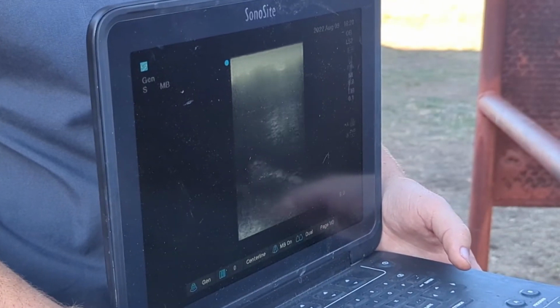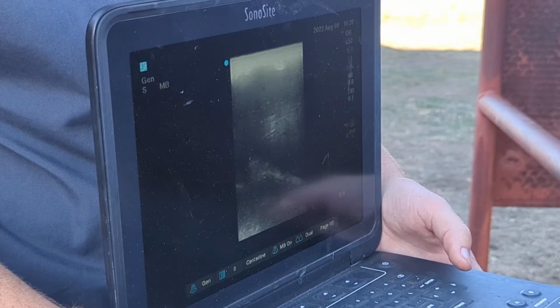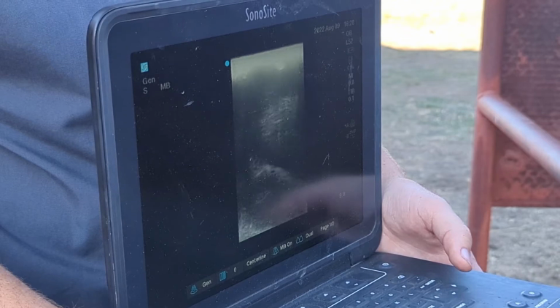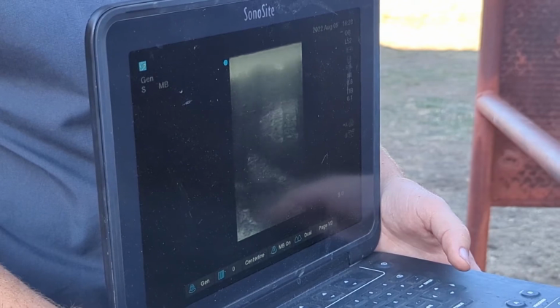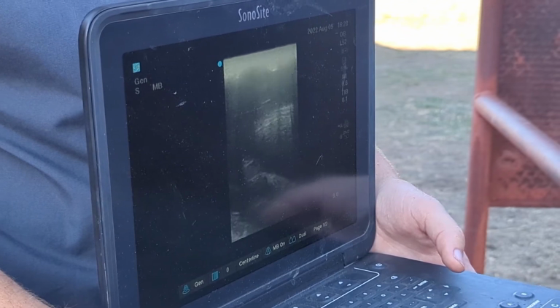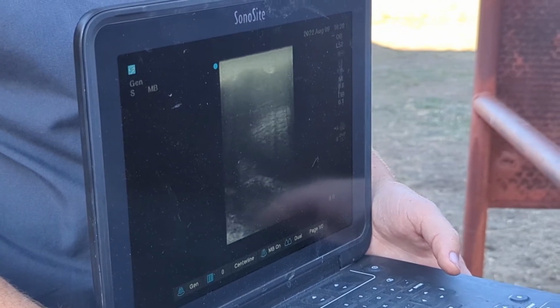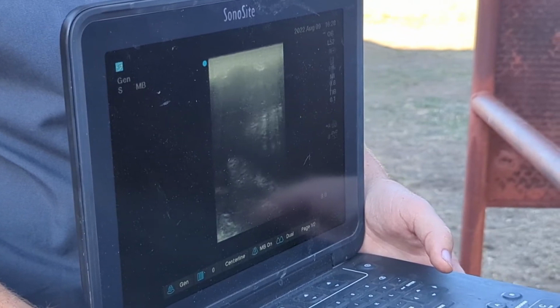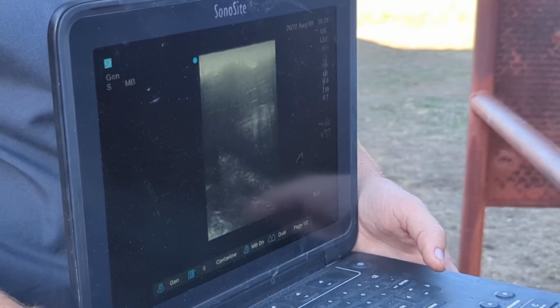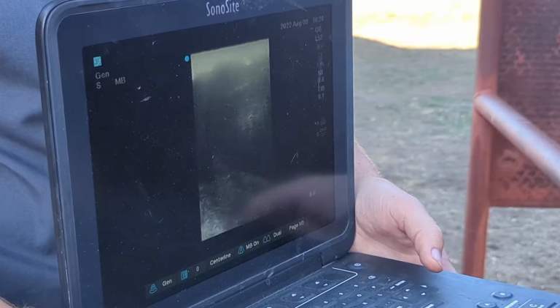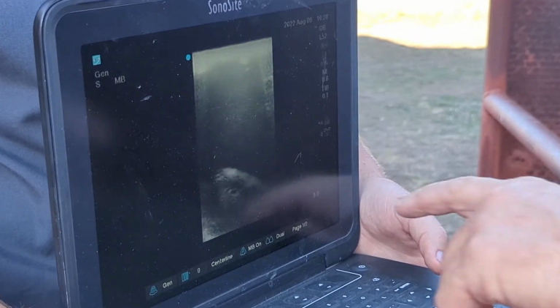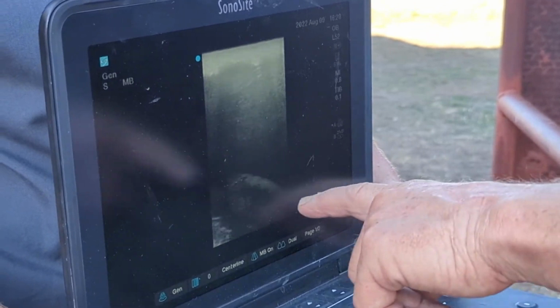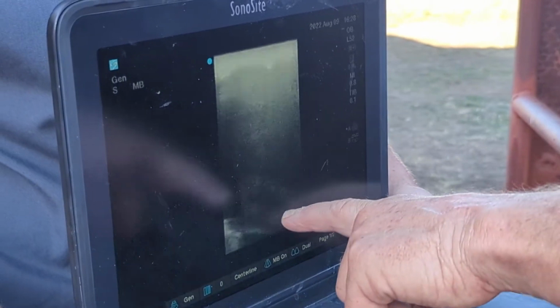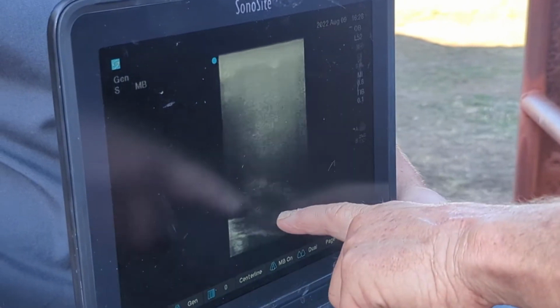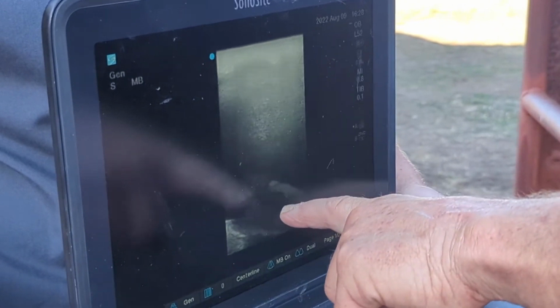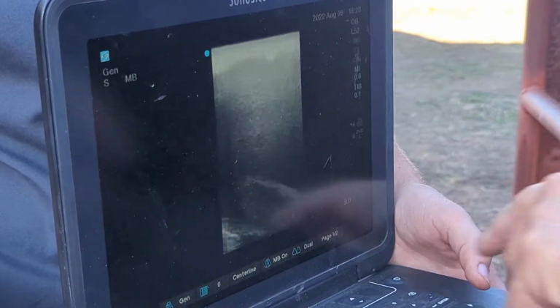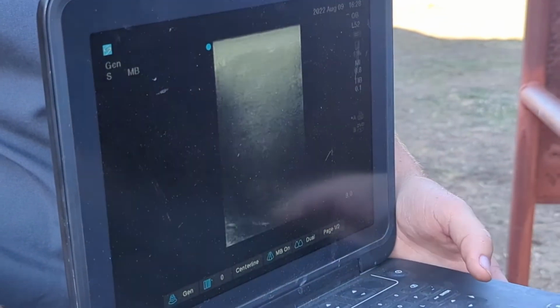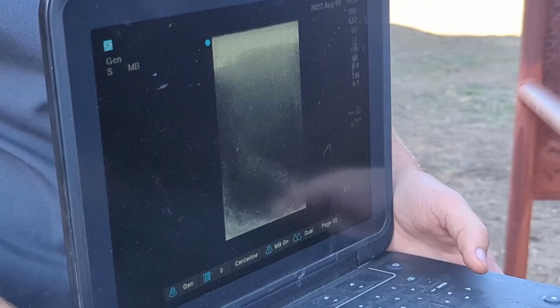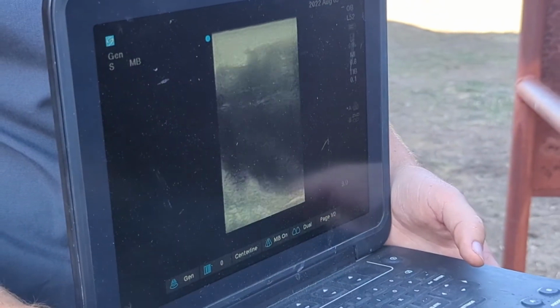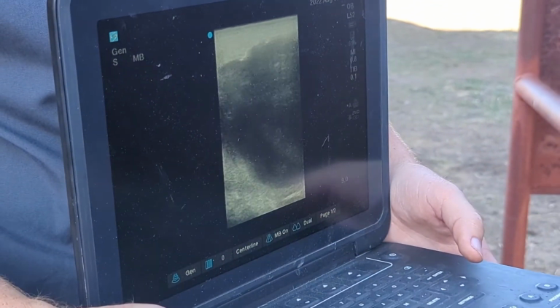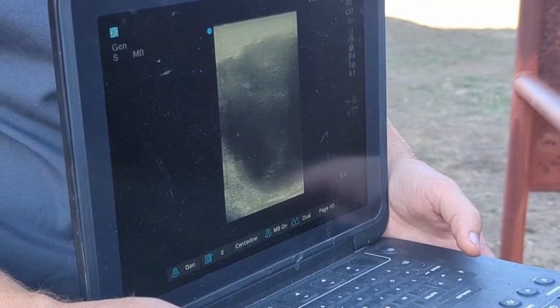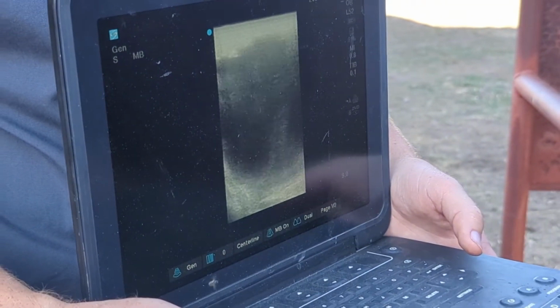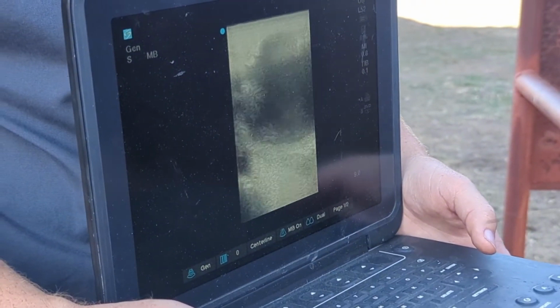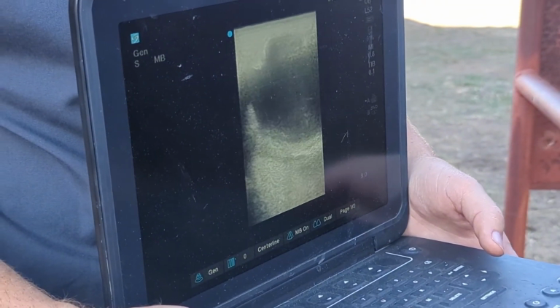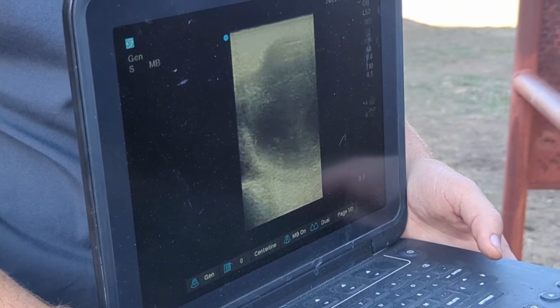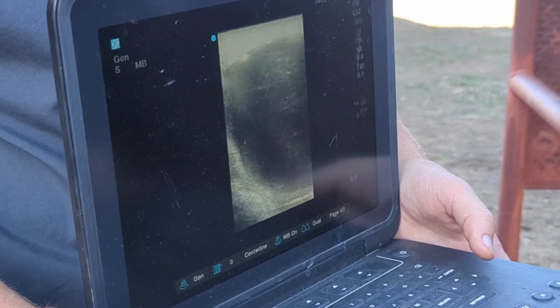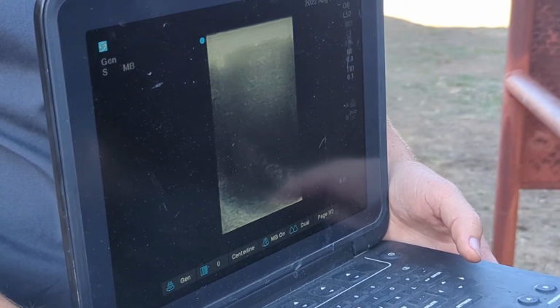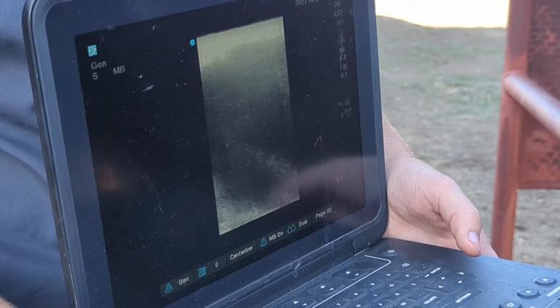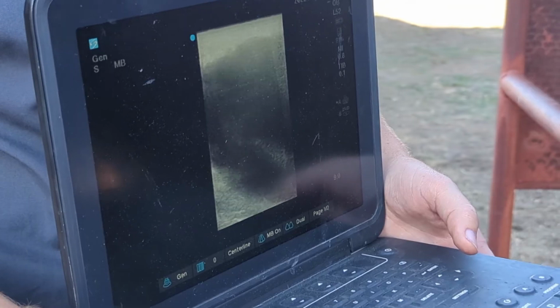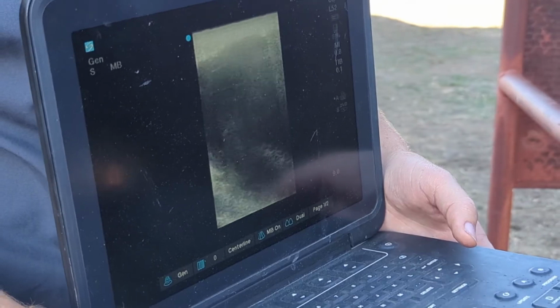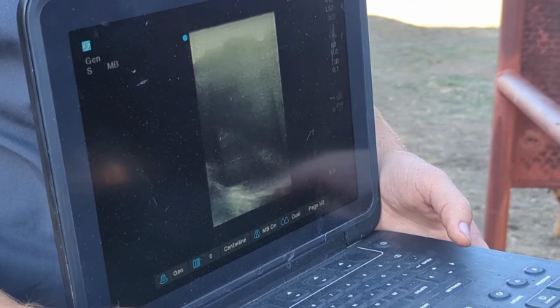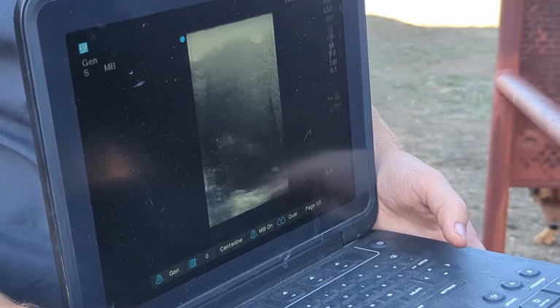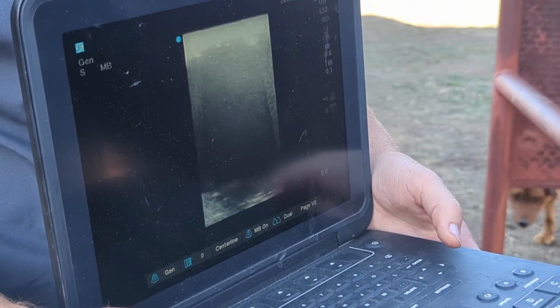That baby's laying right down there. It's not going to give me a view of its heart, but she's pregnant.